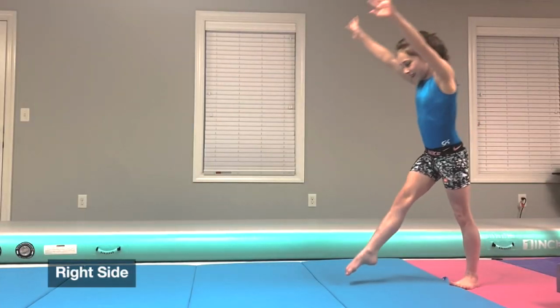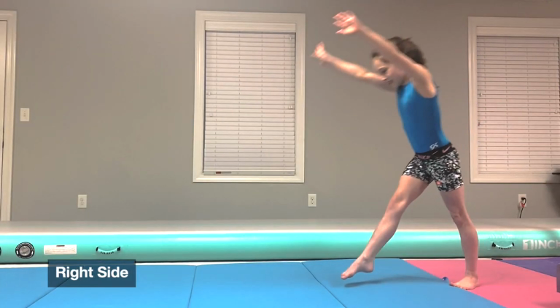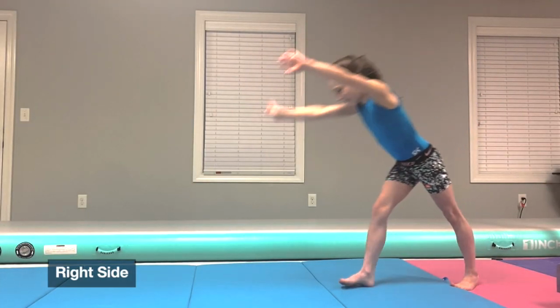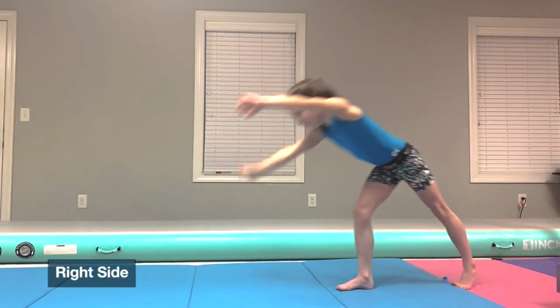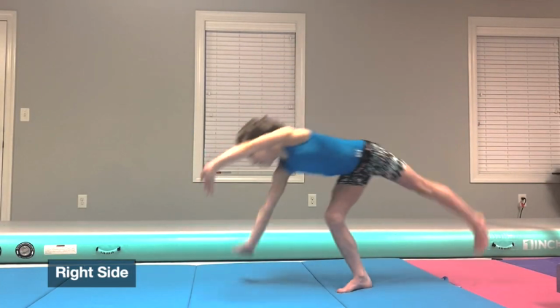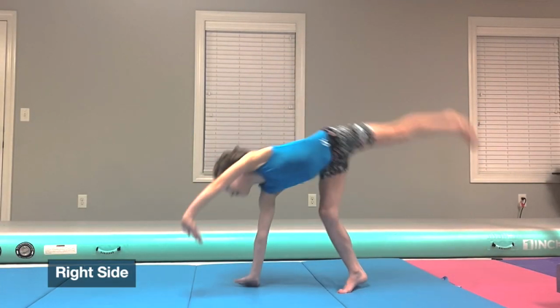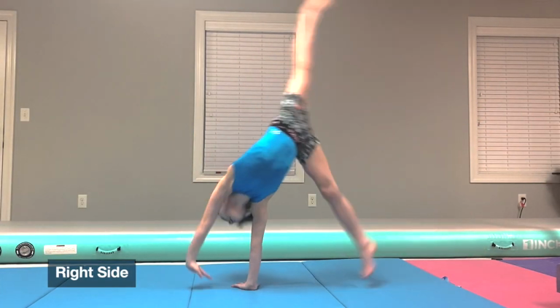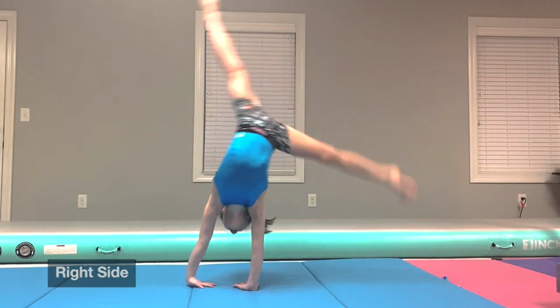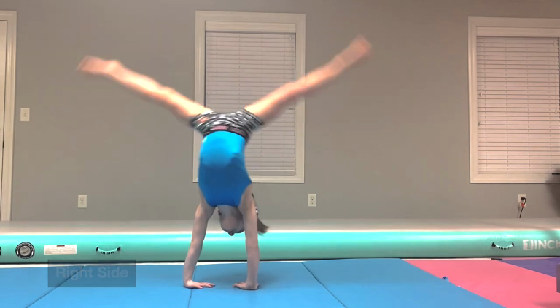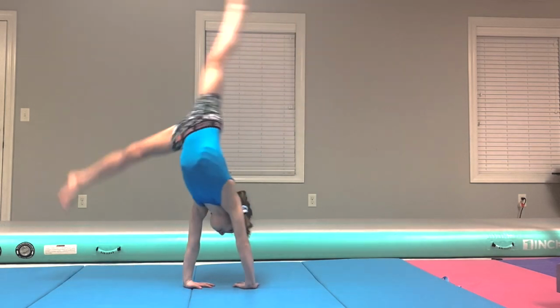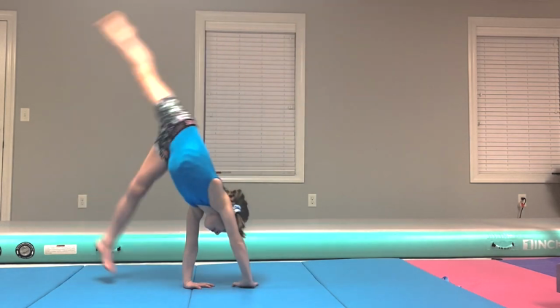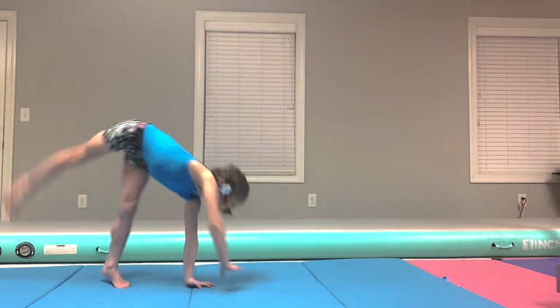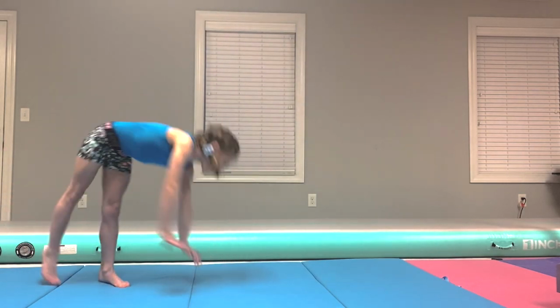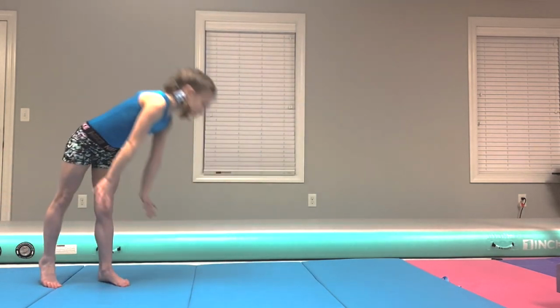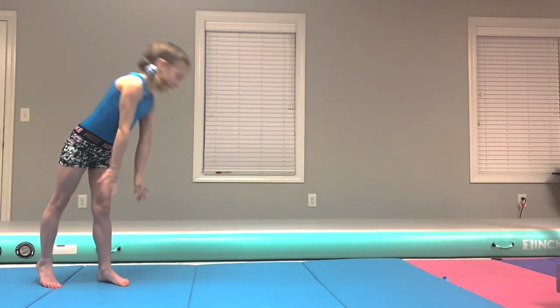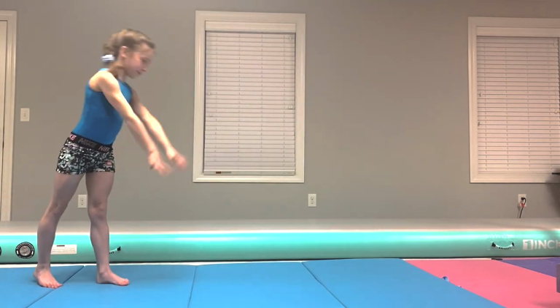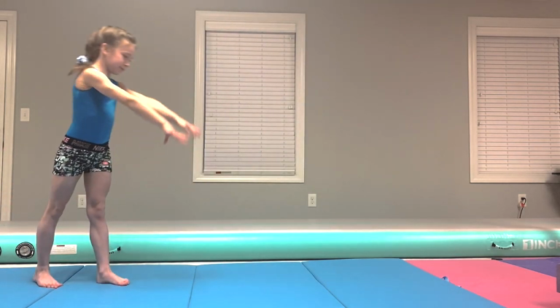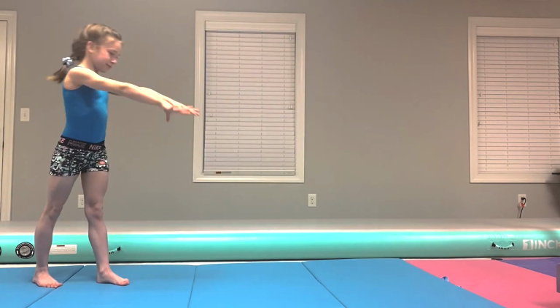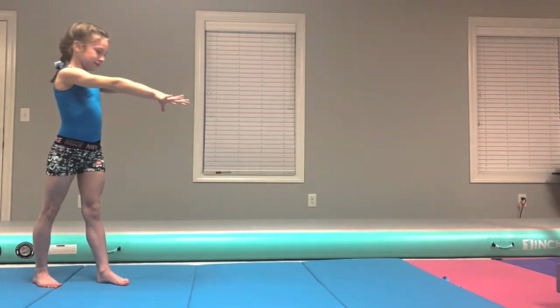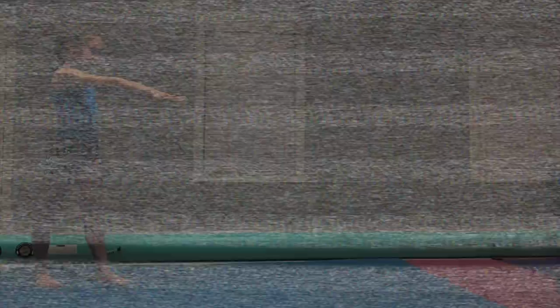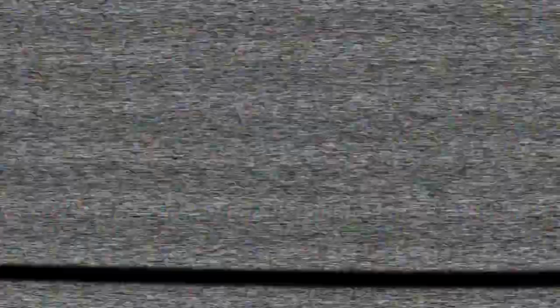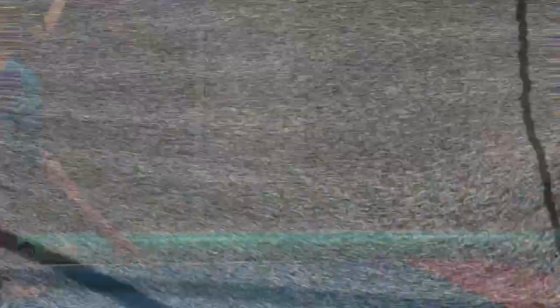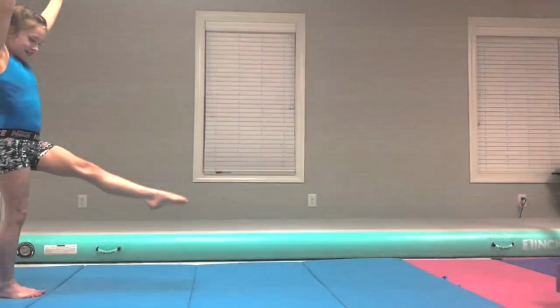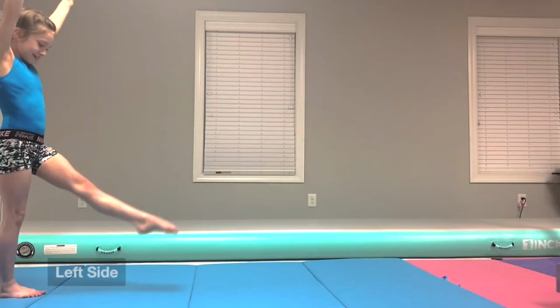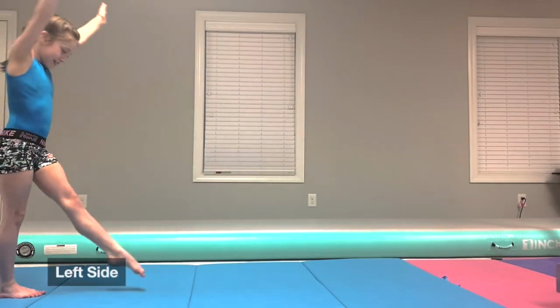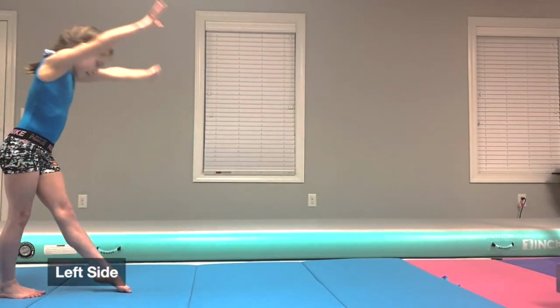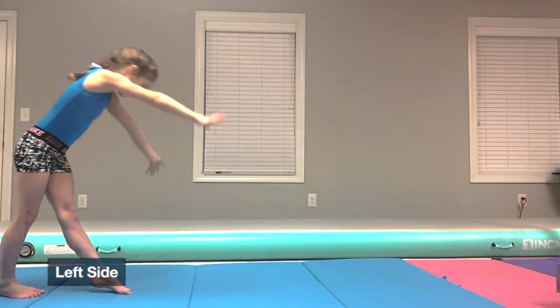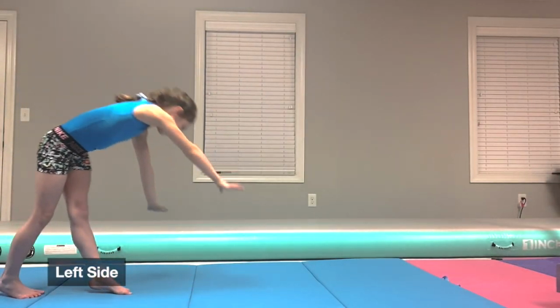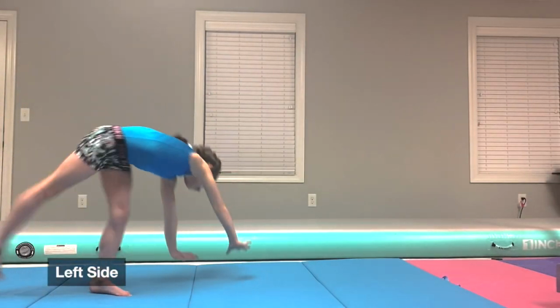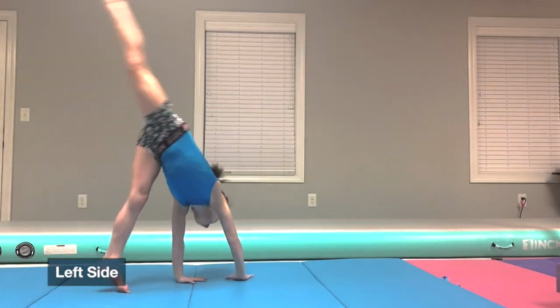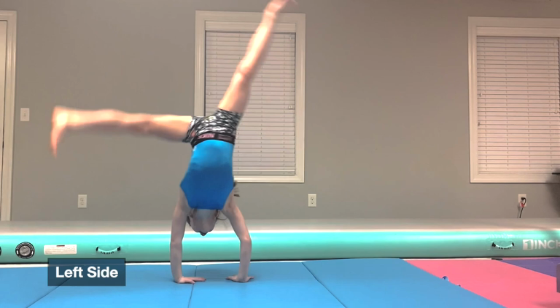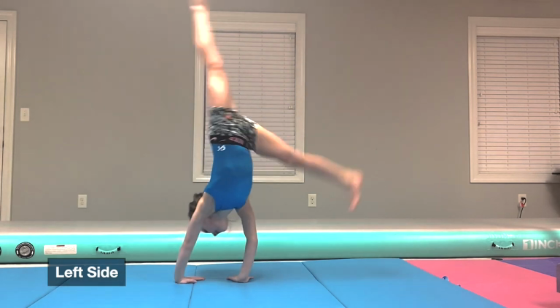You will have to decide which side your cartwheel is more comfortable on — usually the right side if you're right-handed like me, but not always.